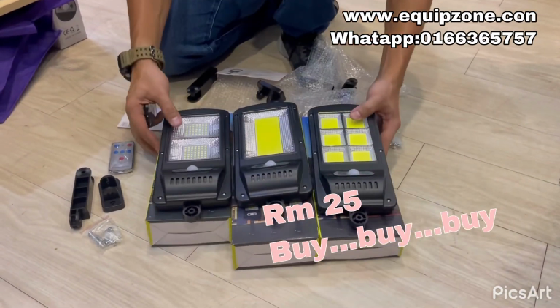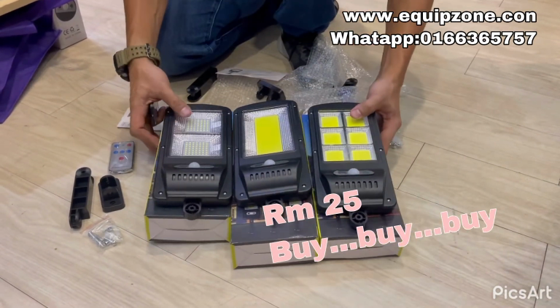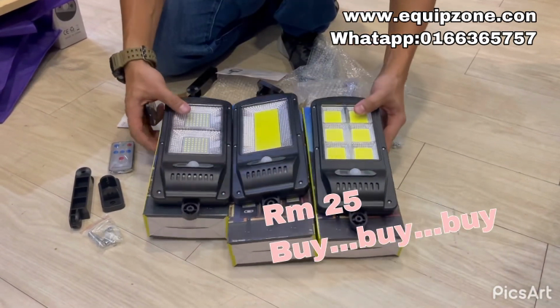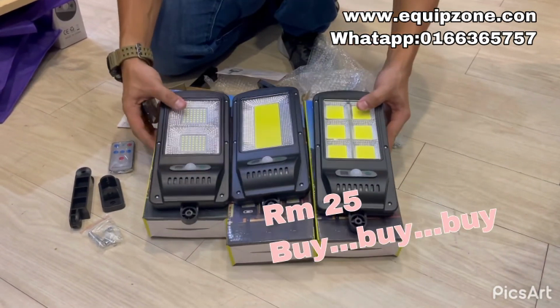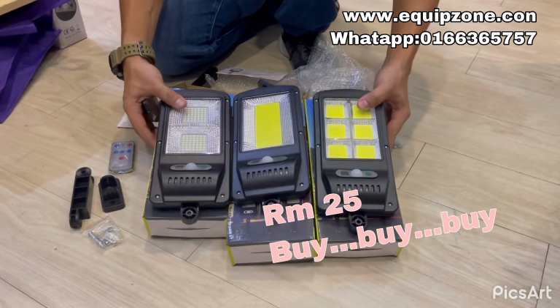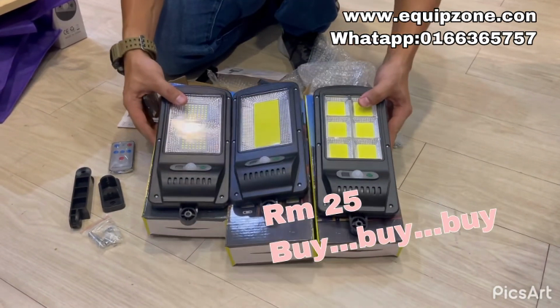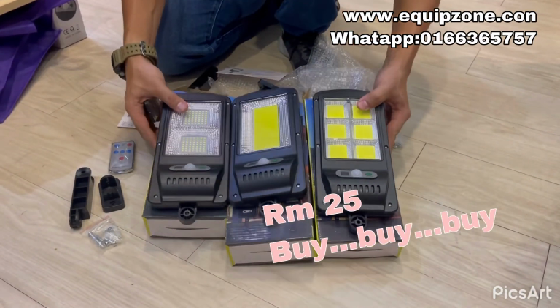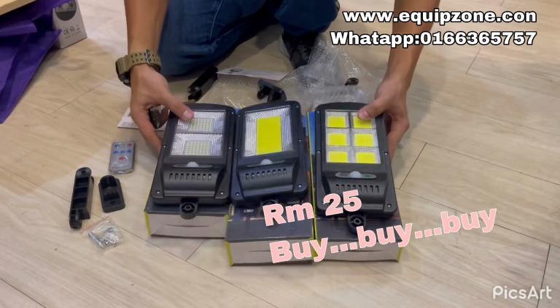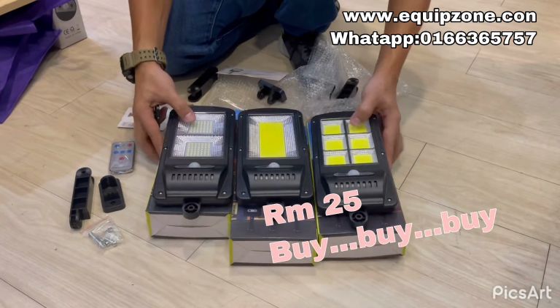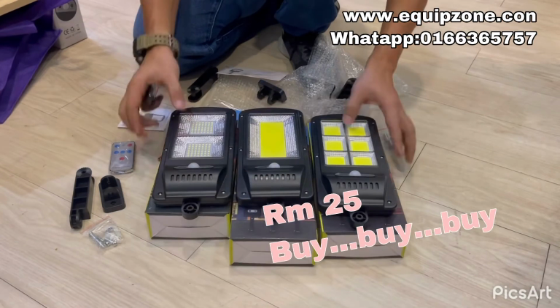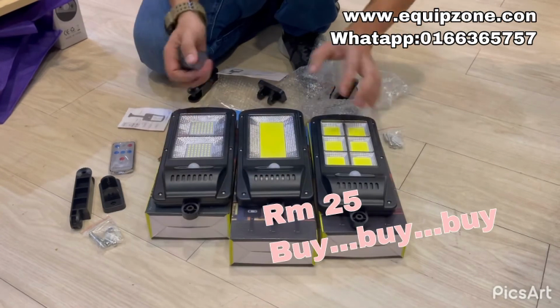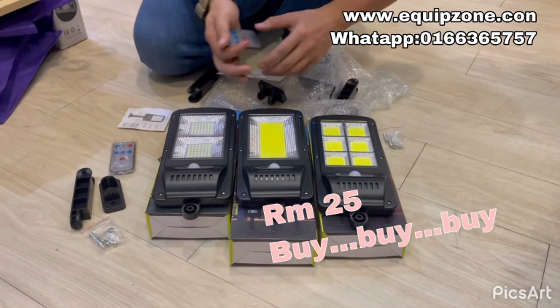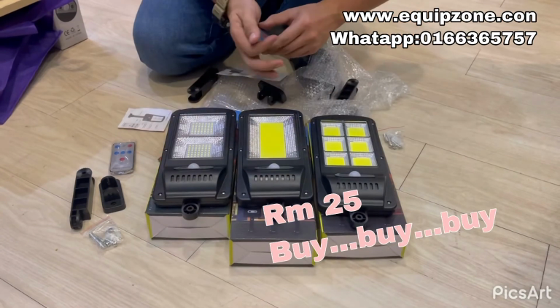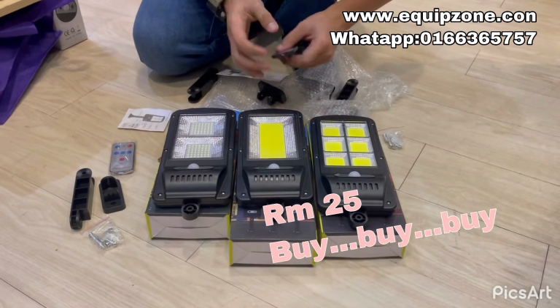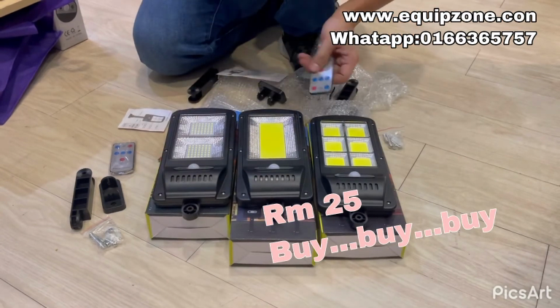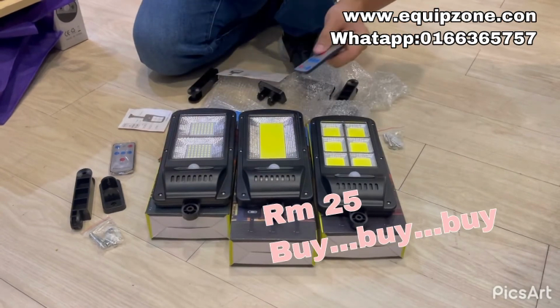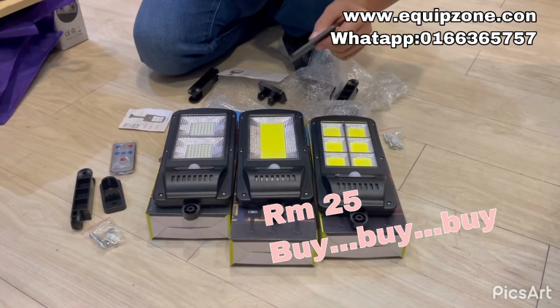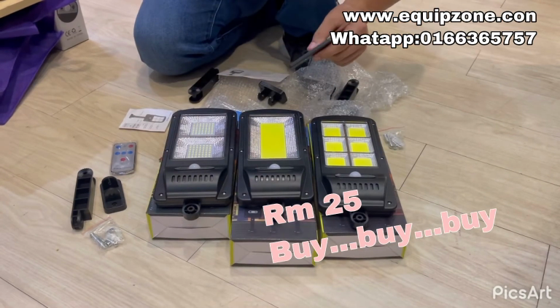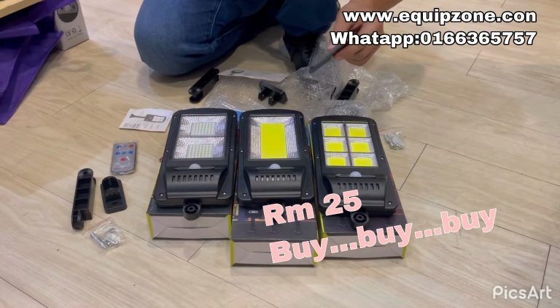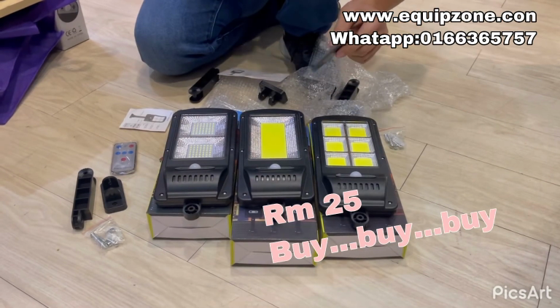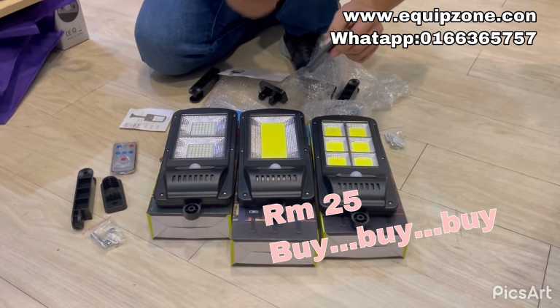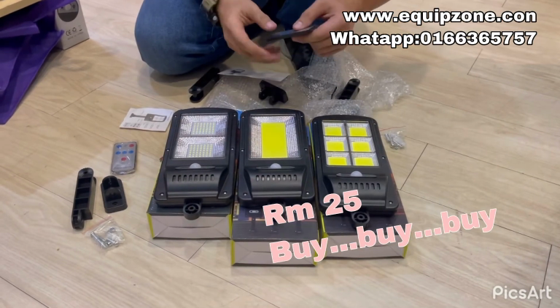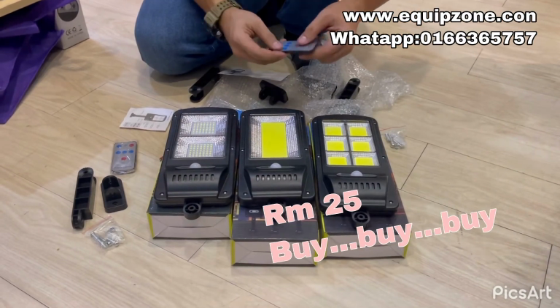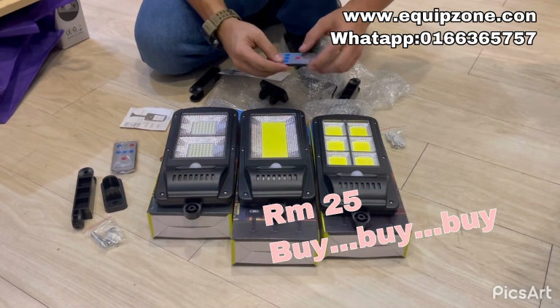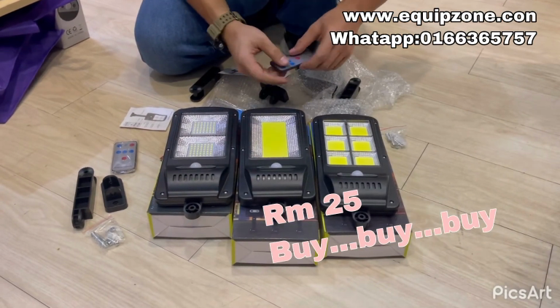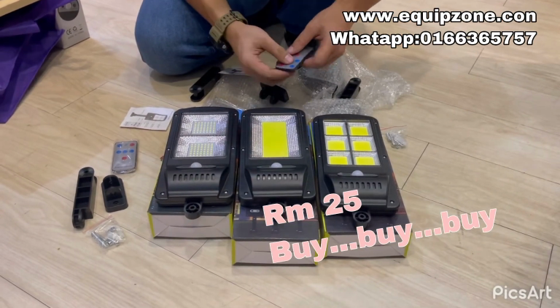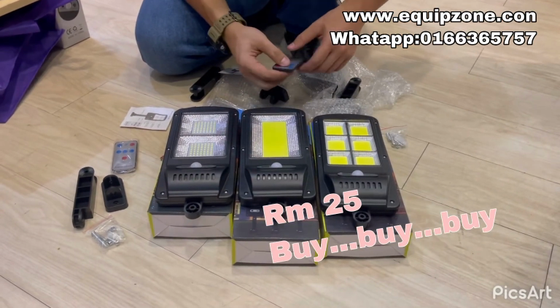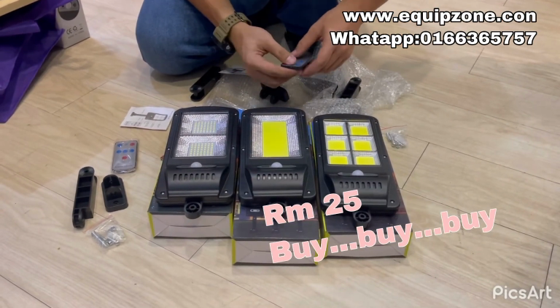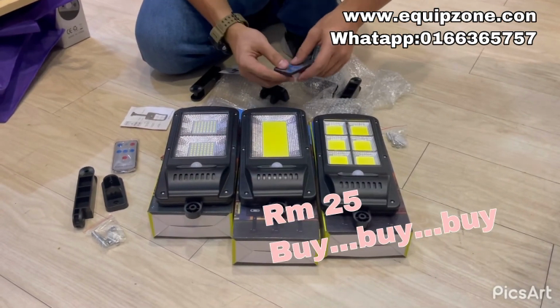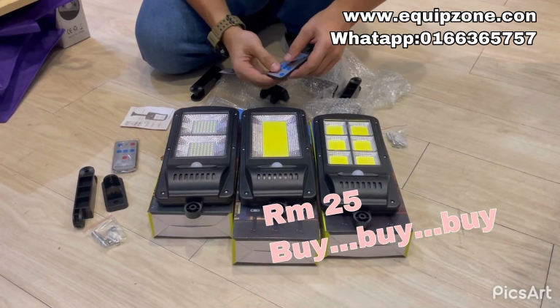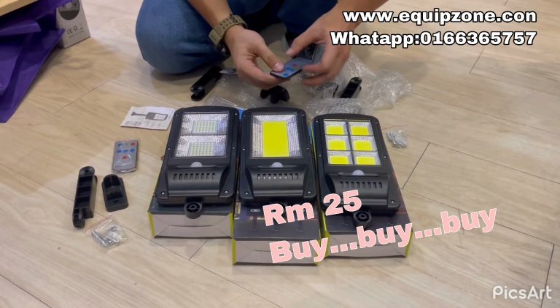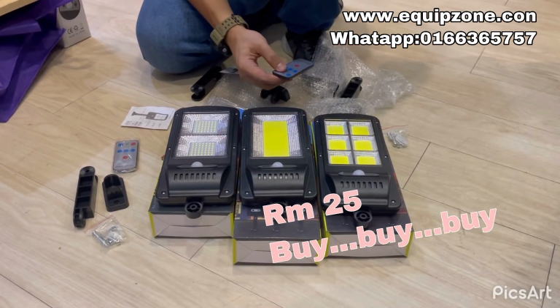25 ringgit only. Interested to get for us now. Thank you.